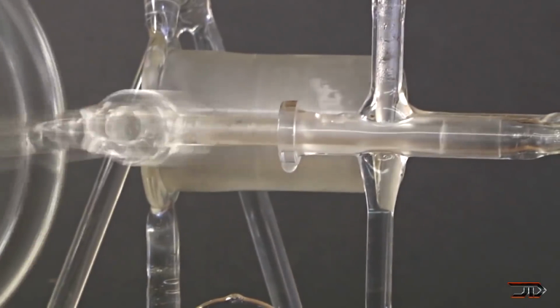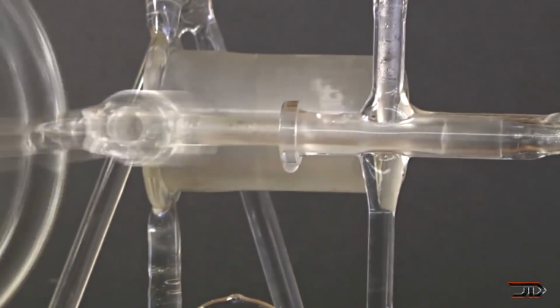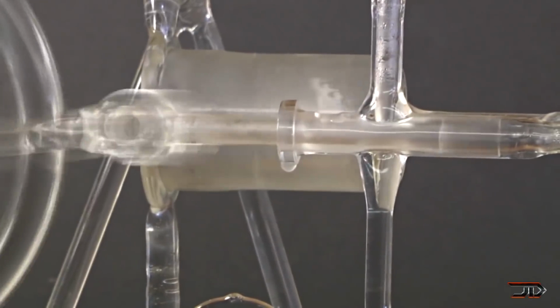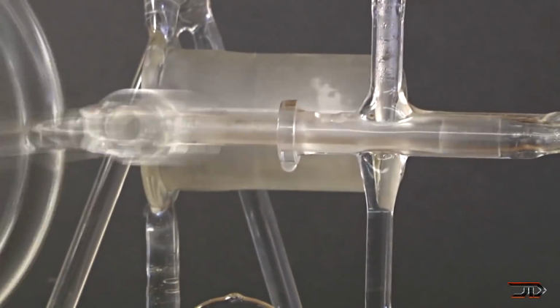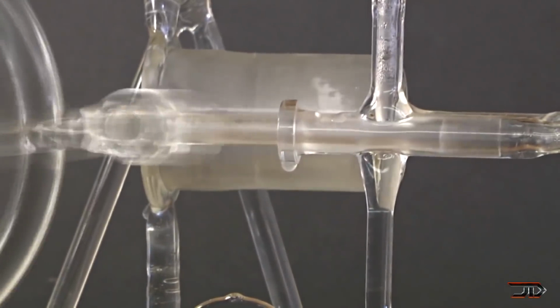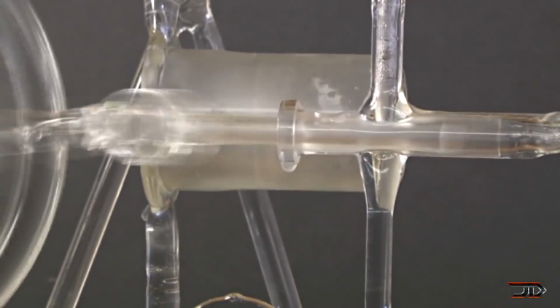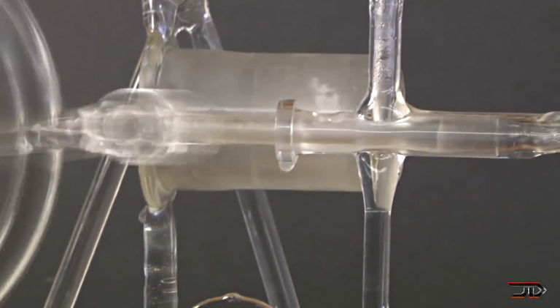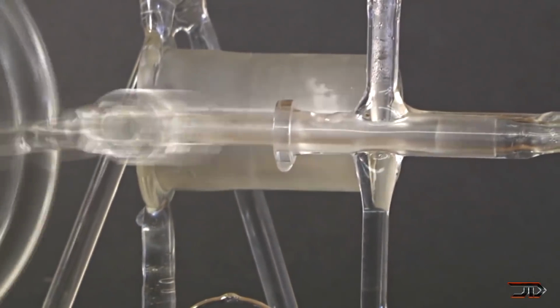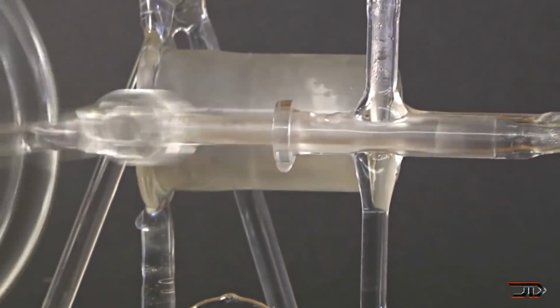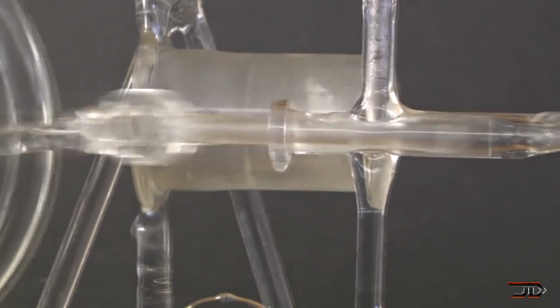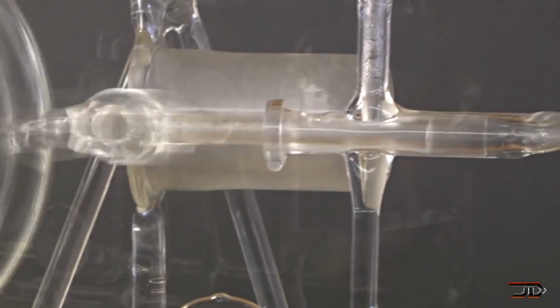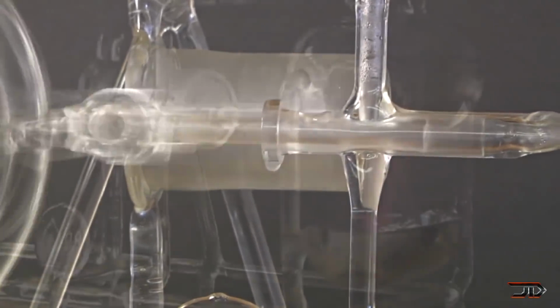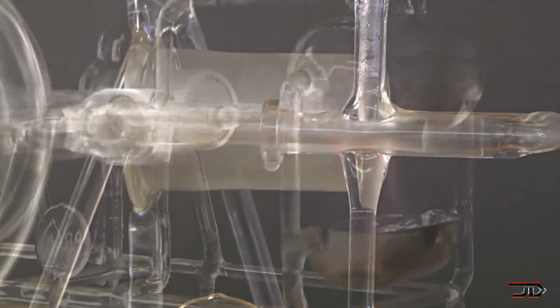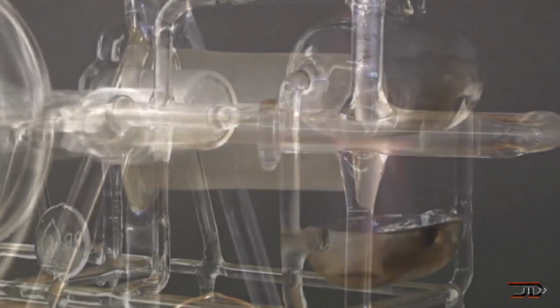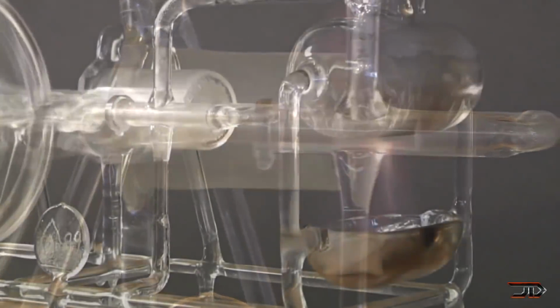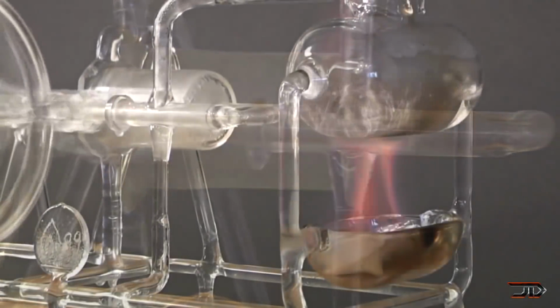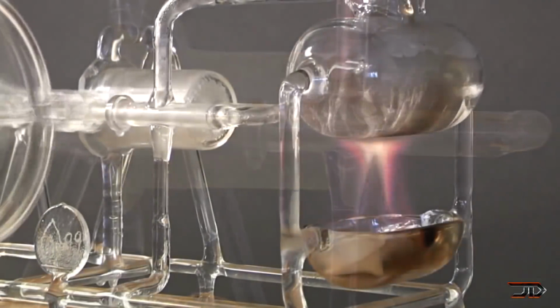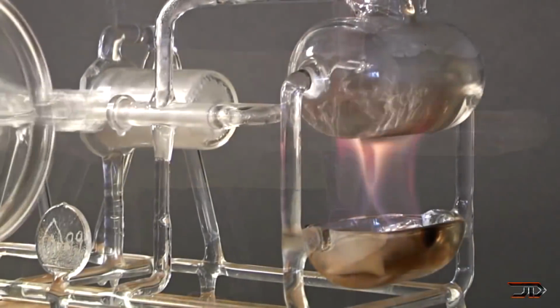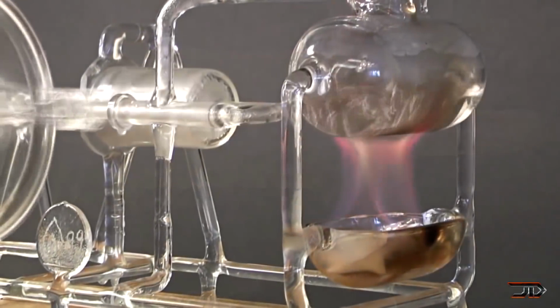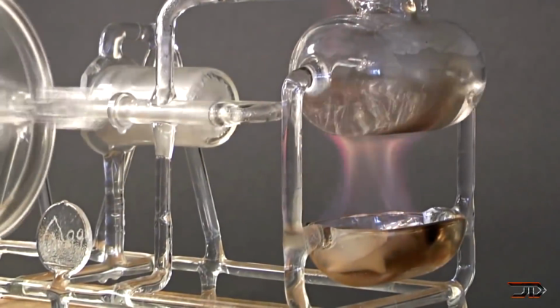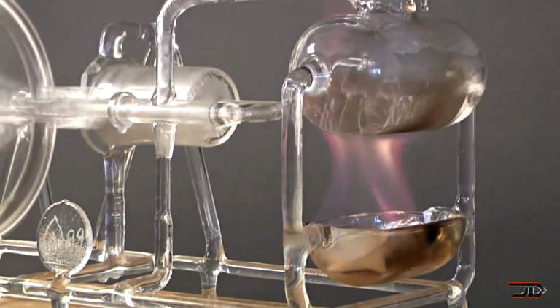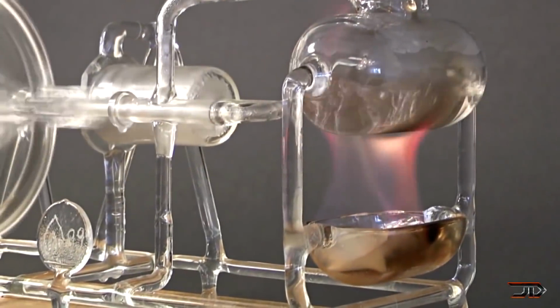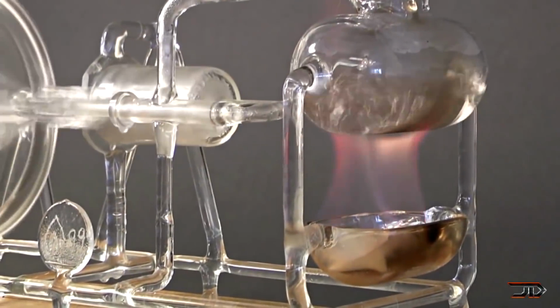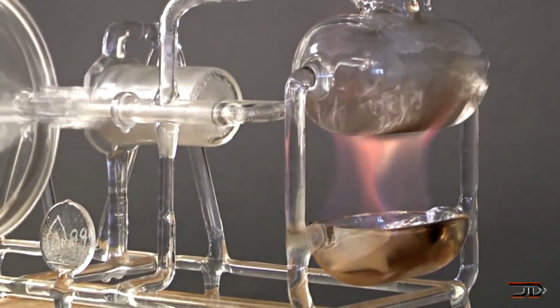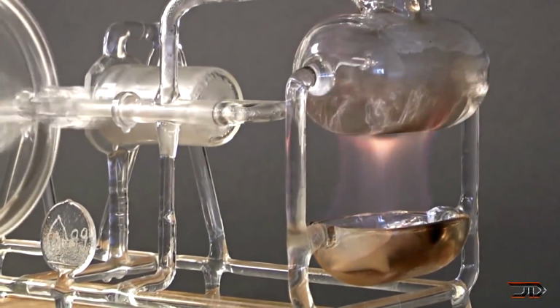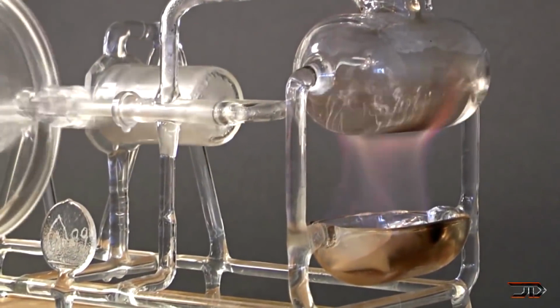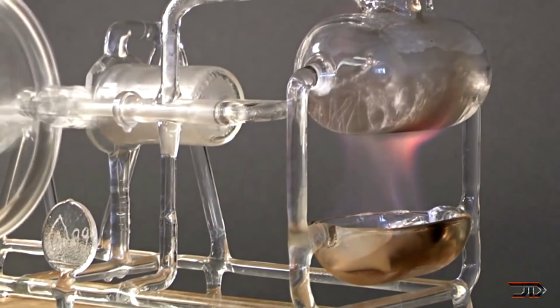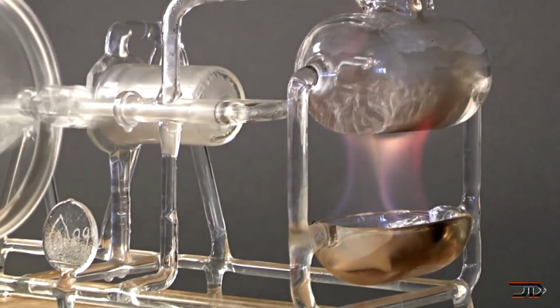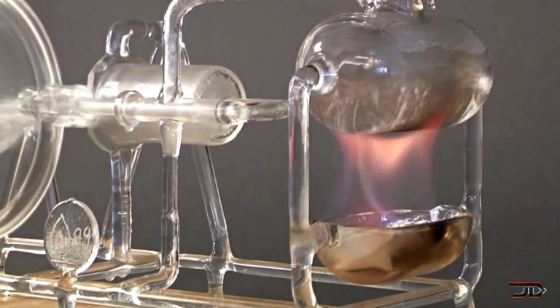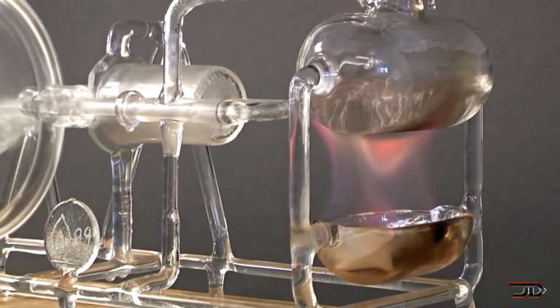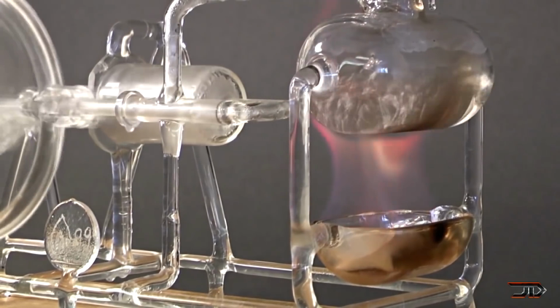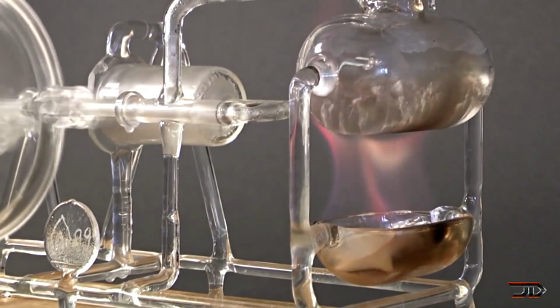There are no seals used whatsoever, so we are looking at pure skill and brilliance with this model.